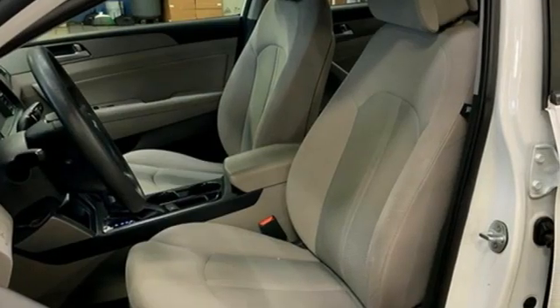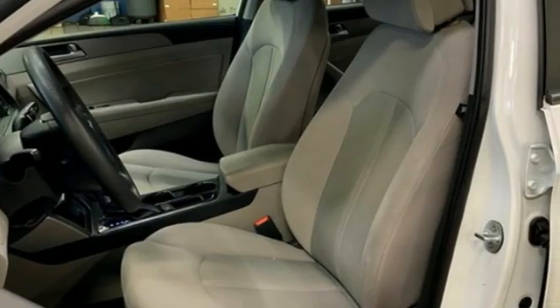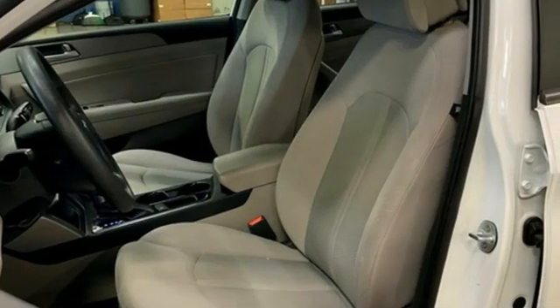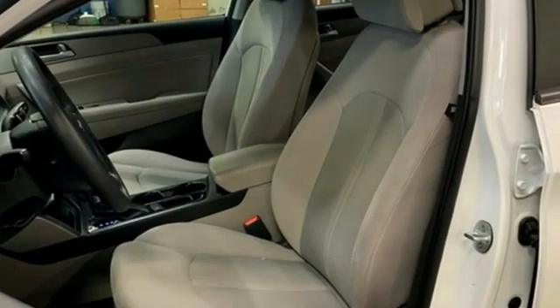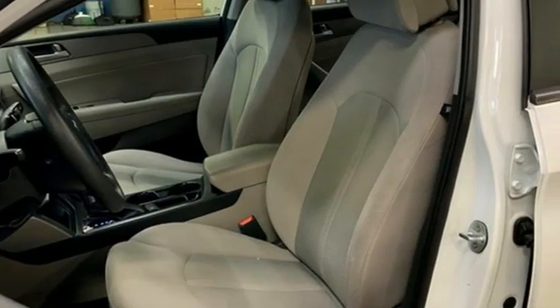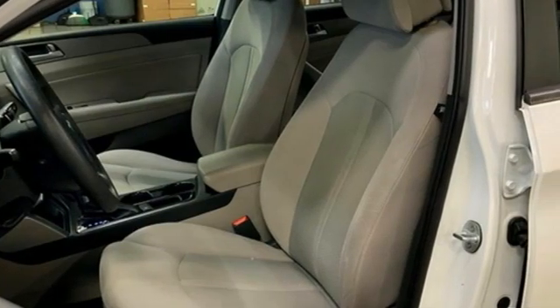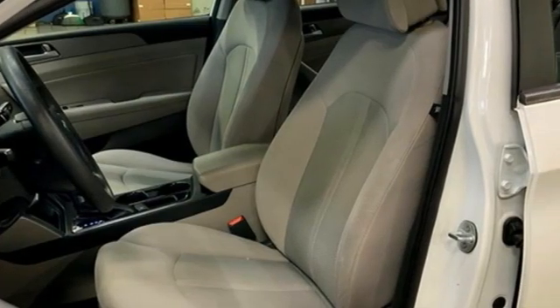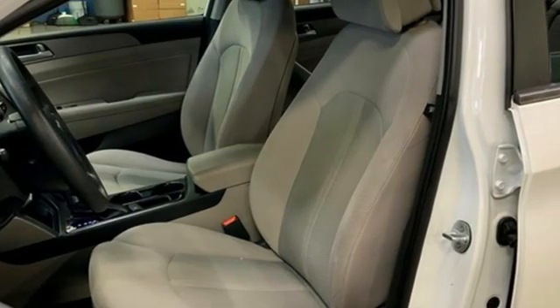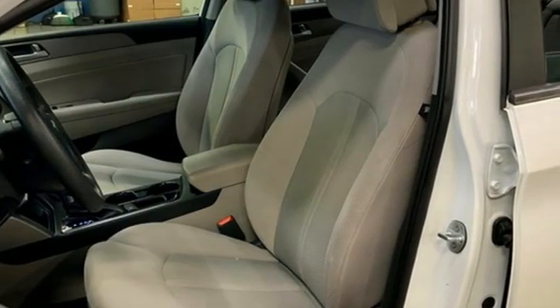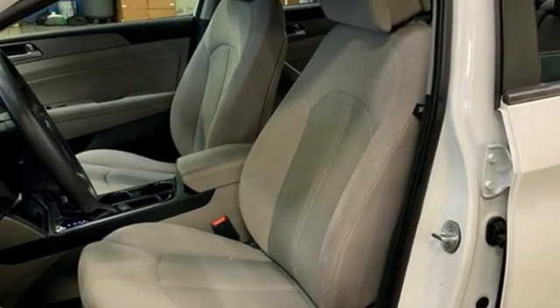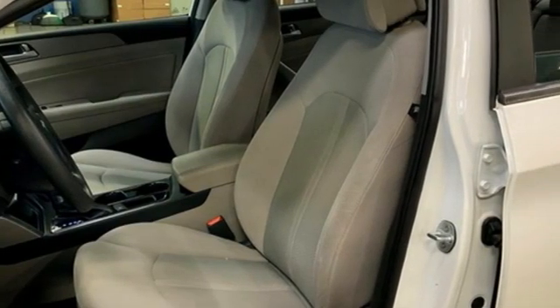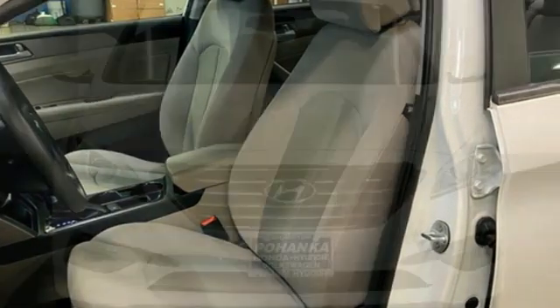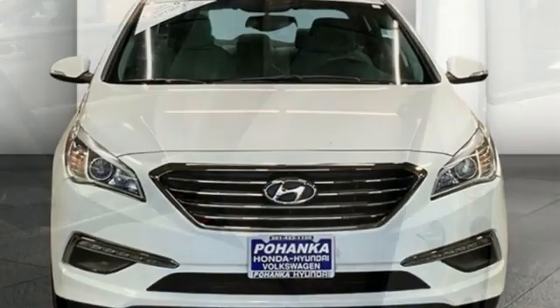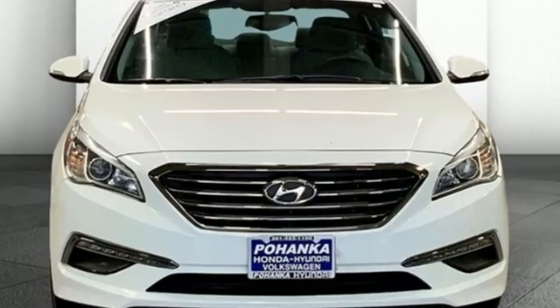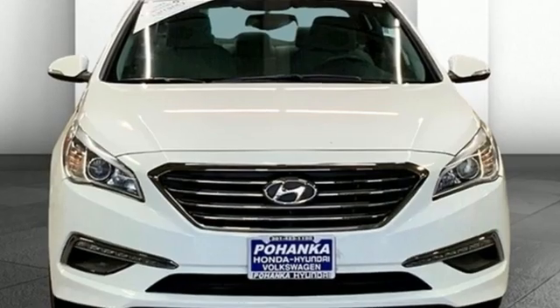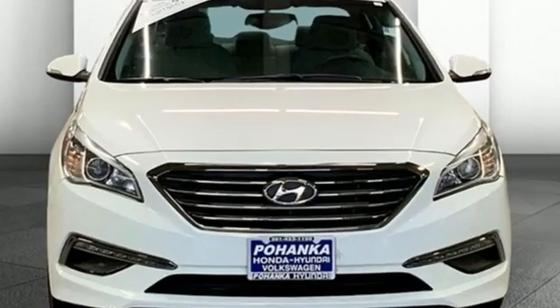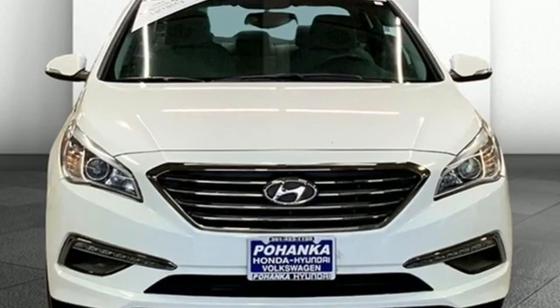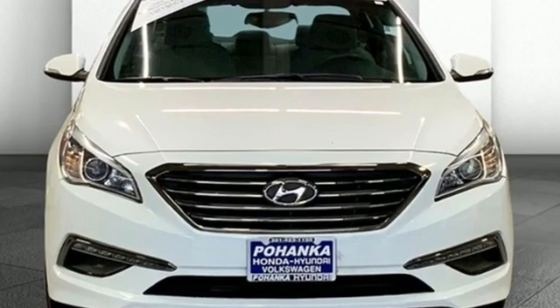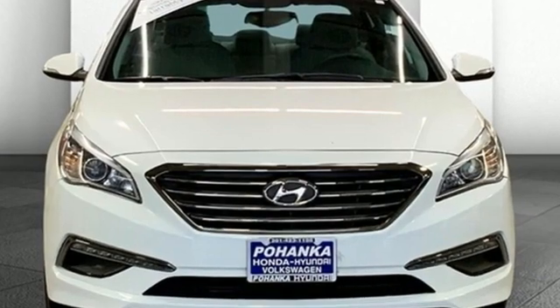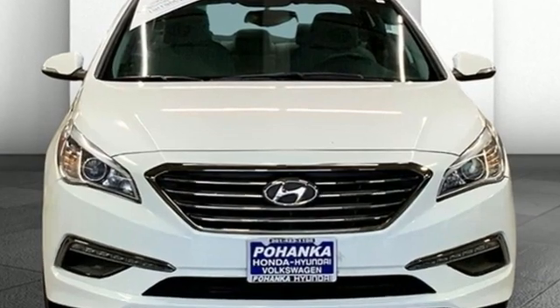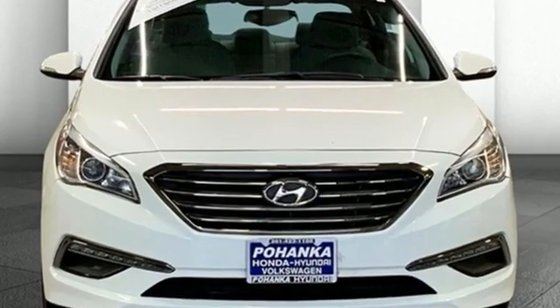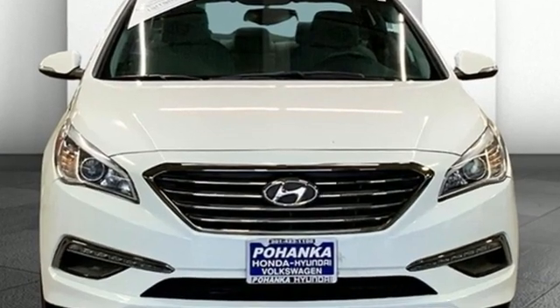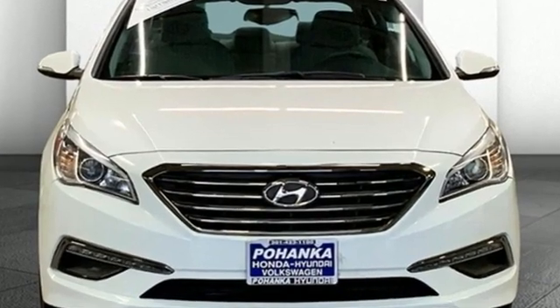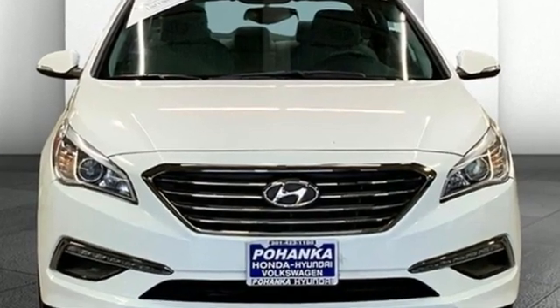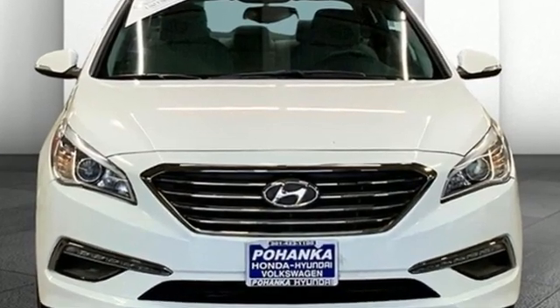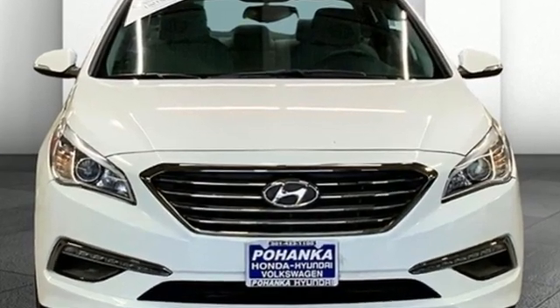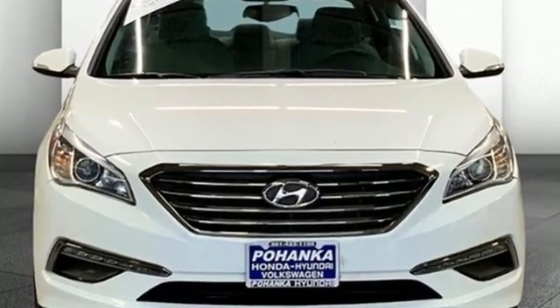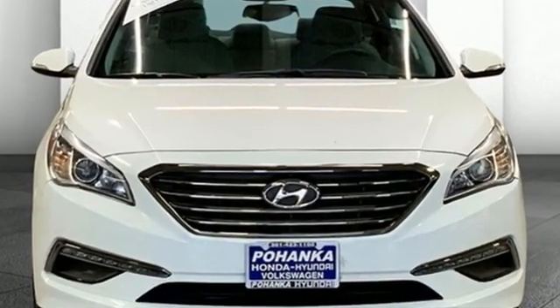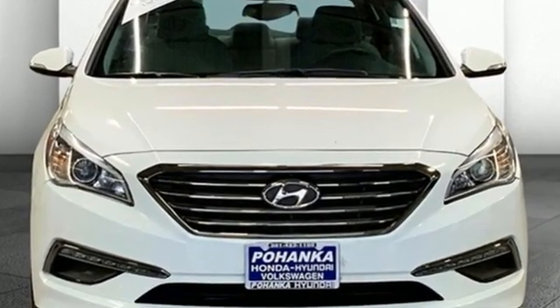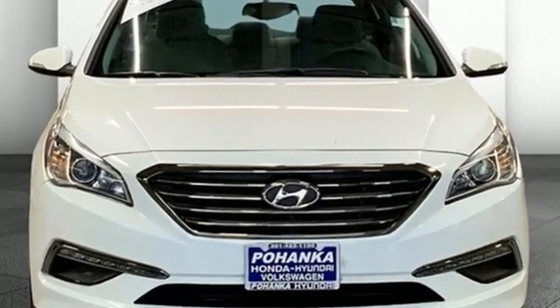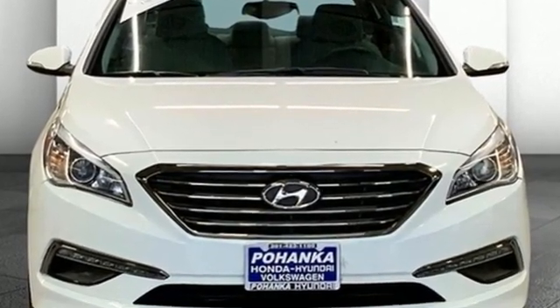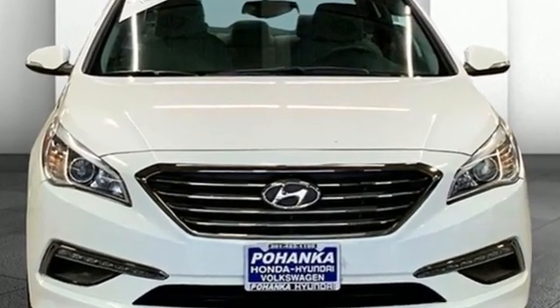Hyundai's attention to detail means a better driving experience for you. See it for yourself when you take it for a test drive.